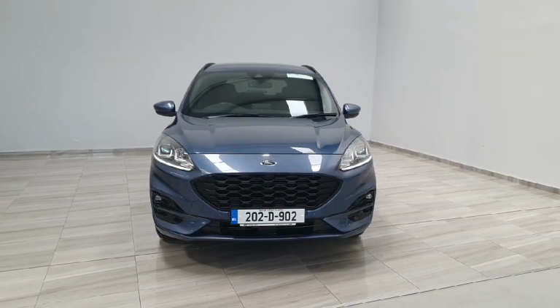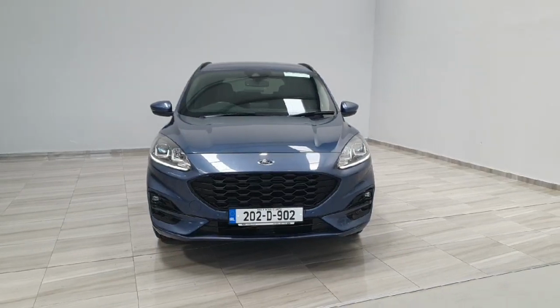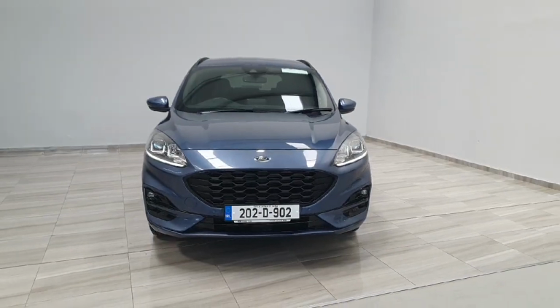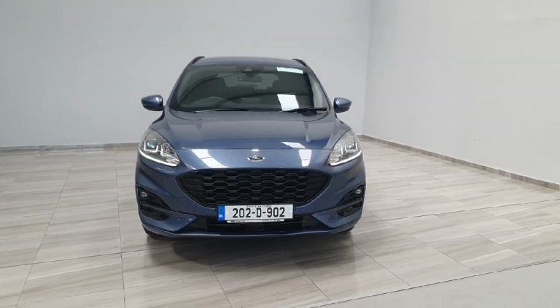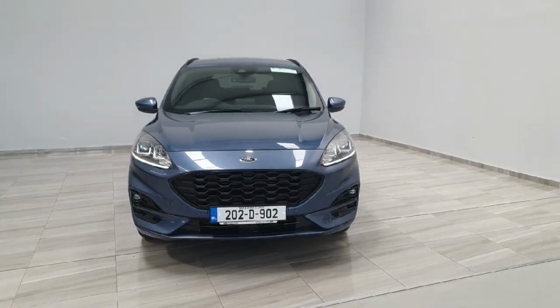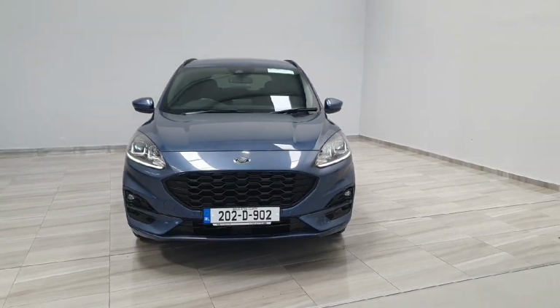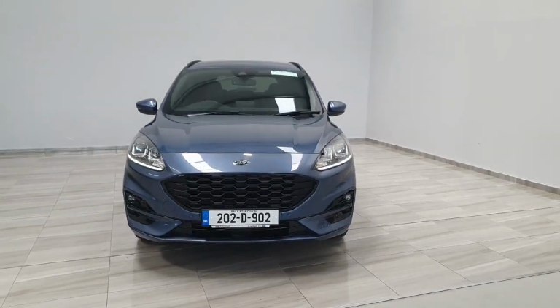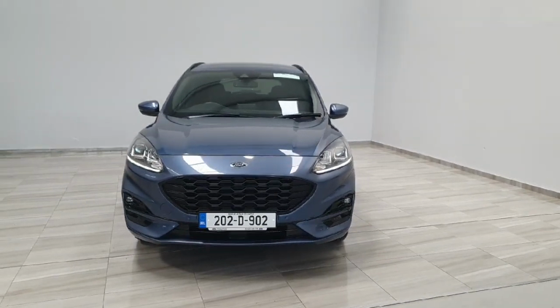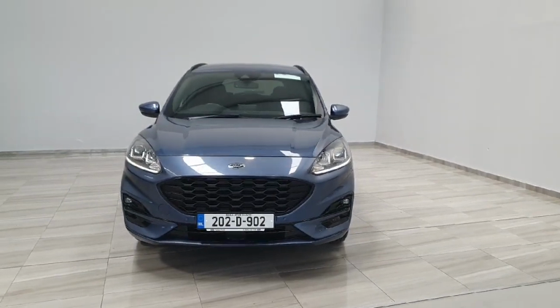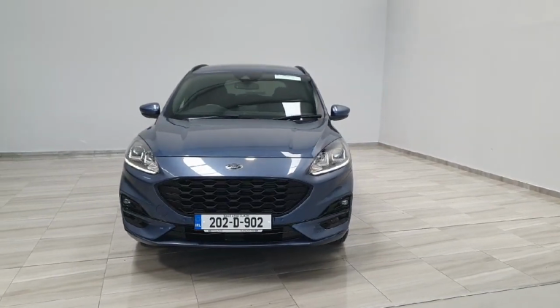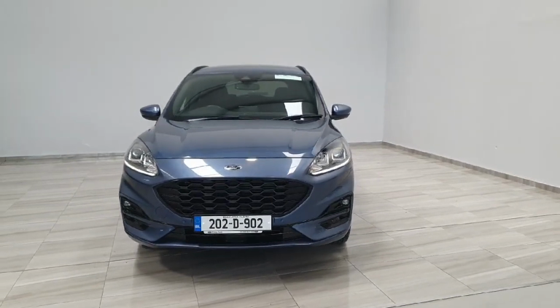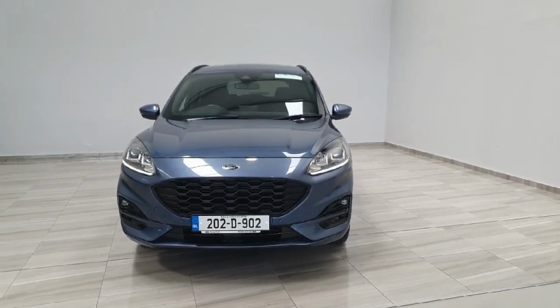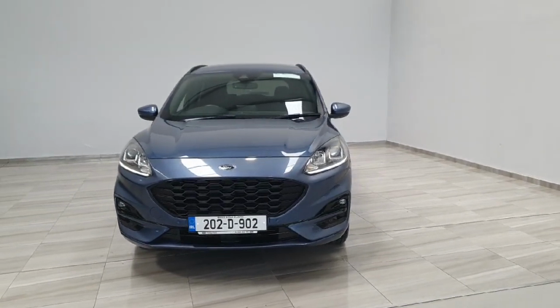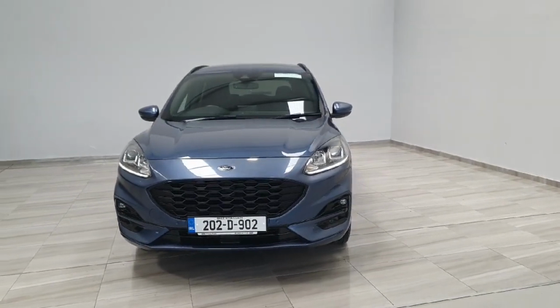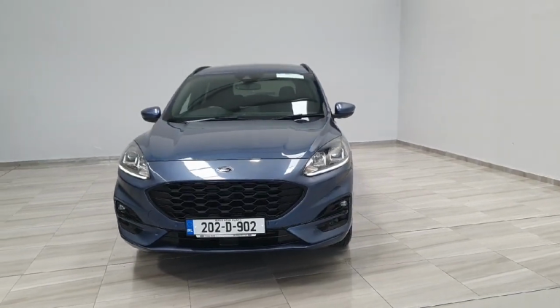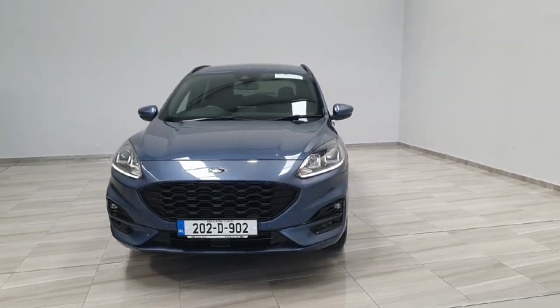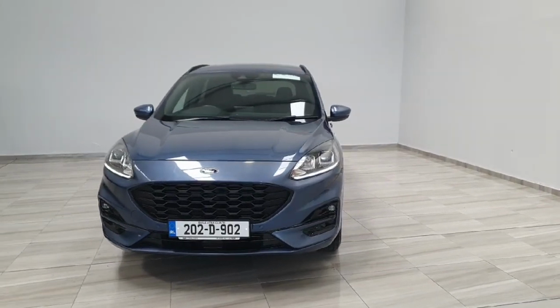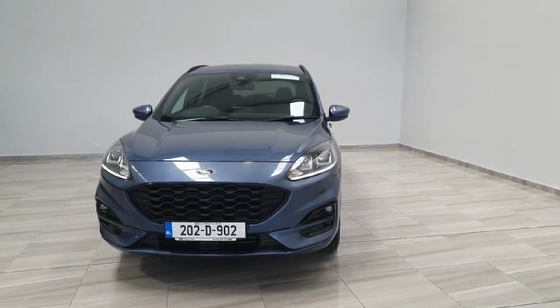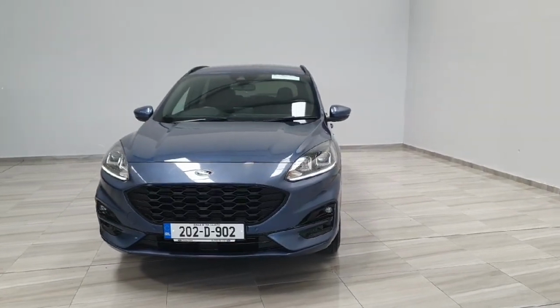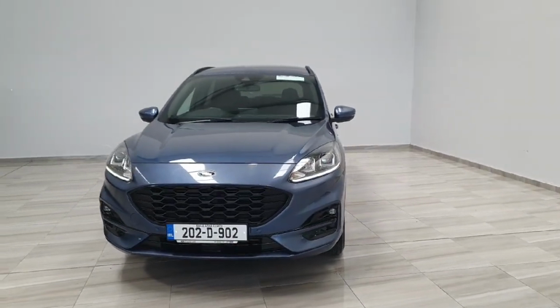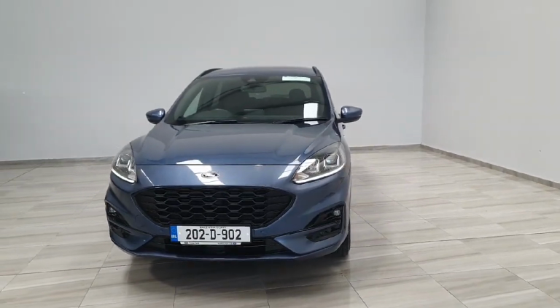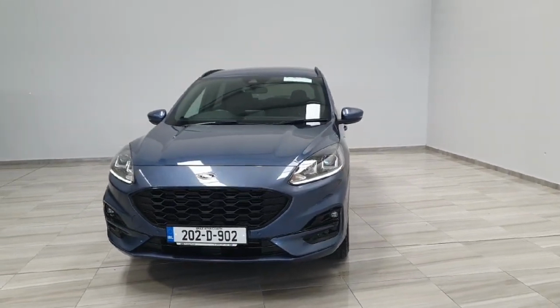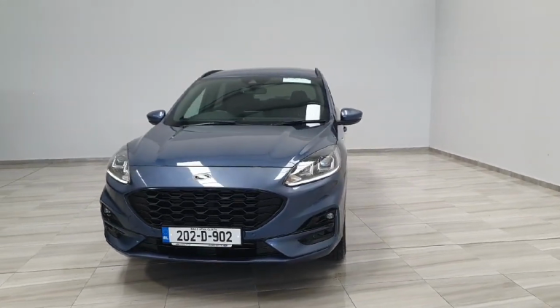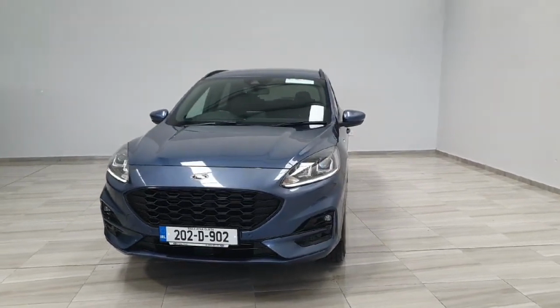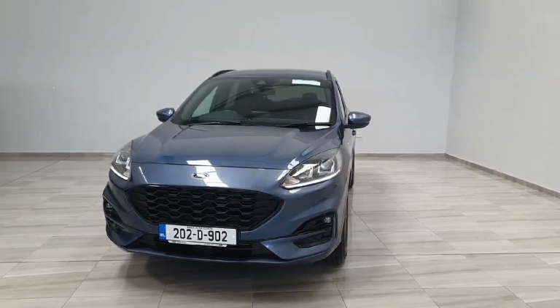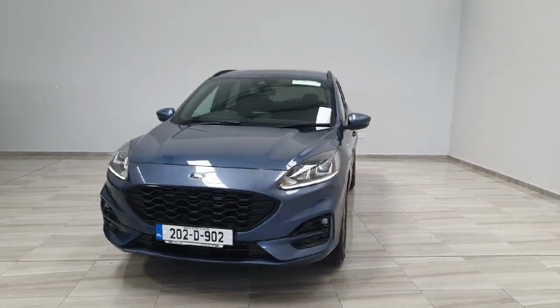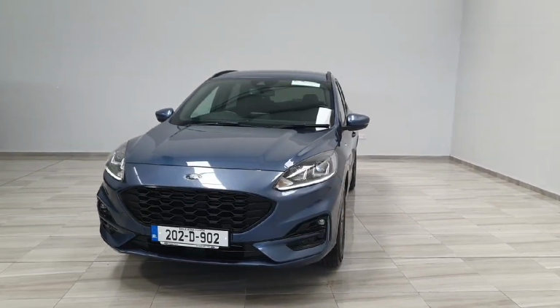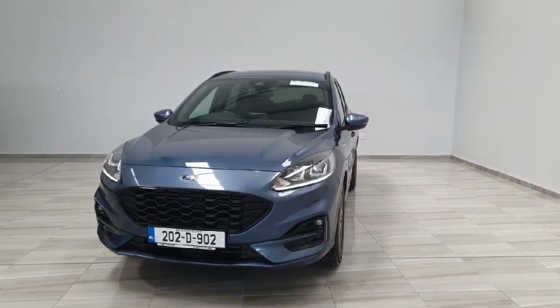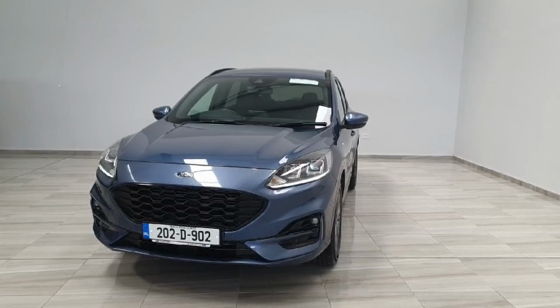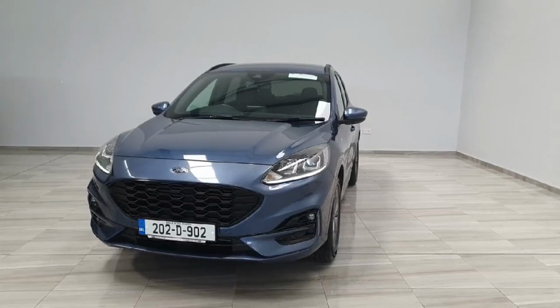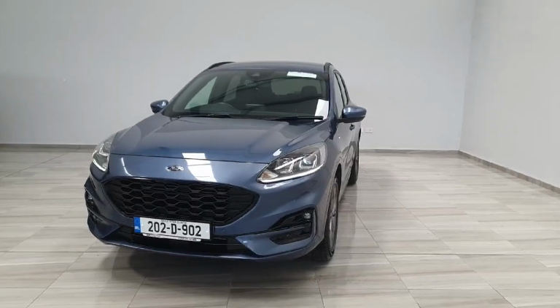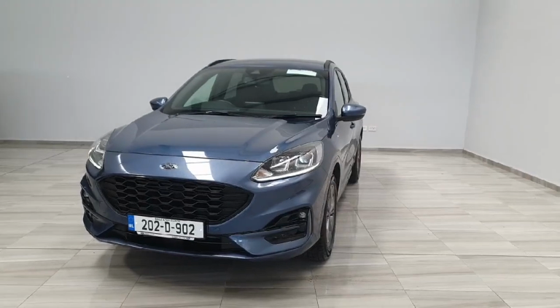Welcome to Finlay Motor Group. This is your presentation on our 2022 Ford Kuga ST-Line.